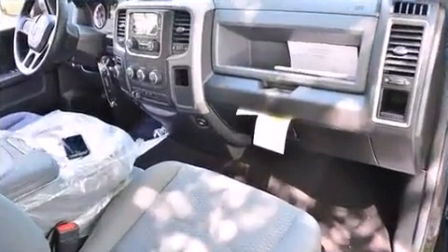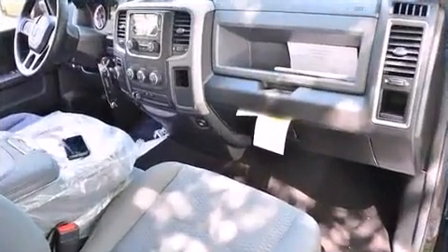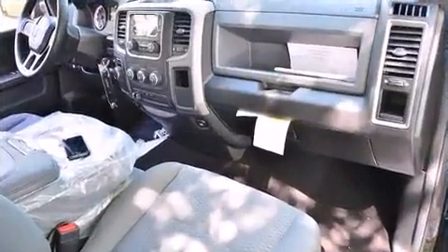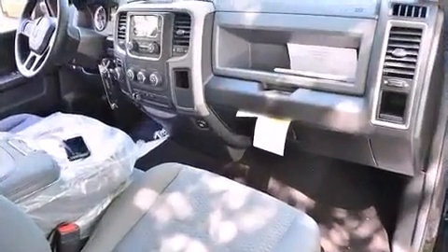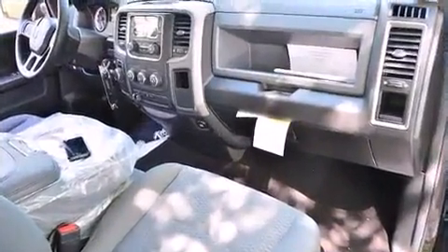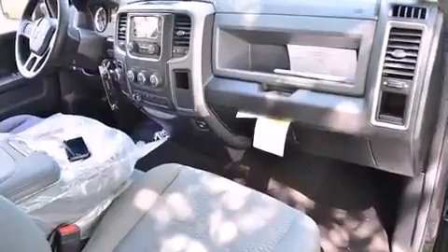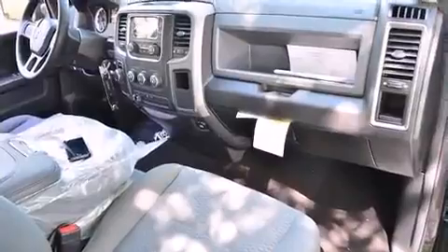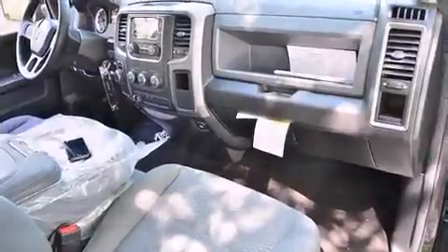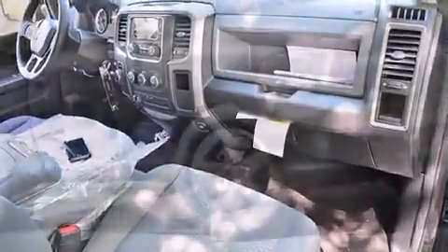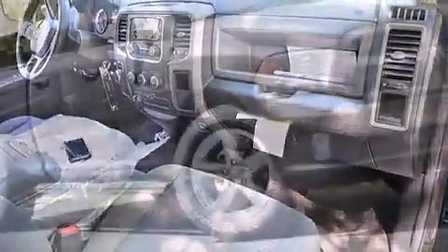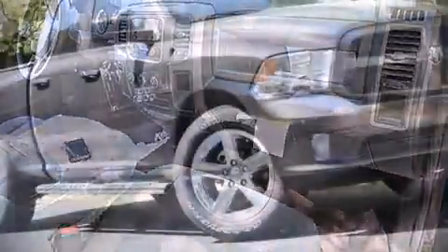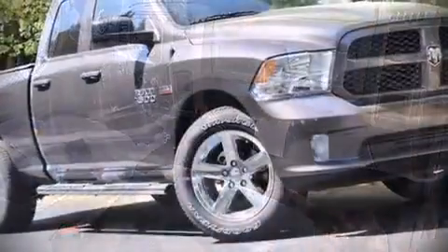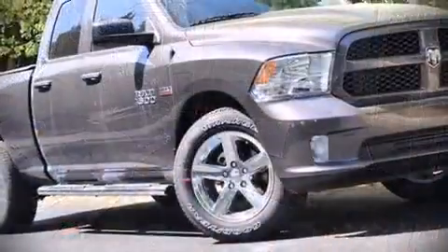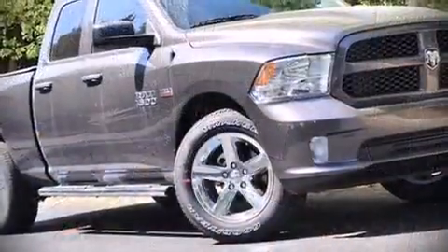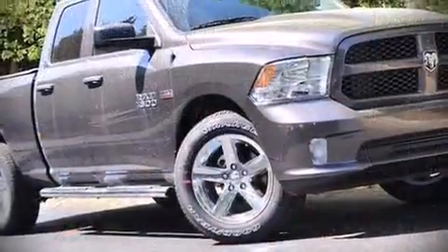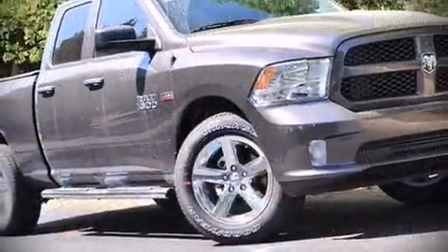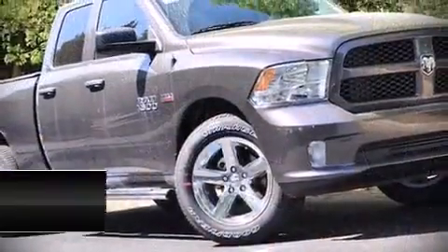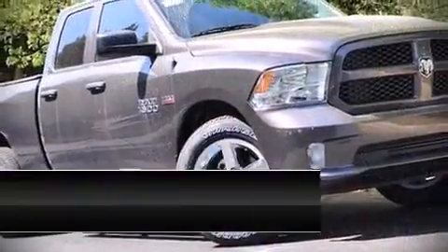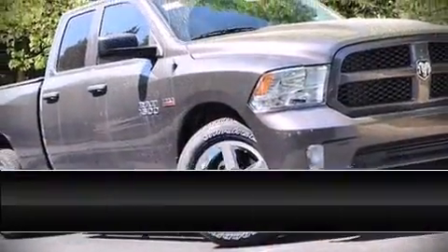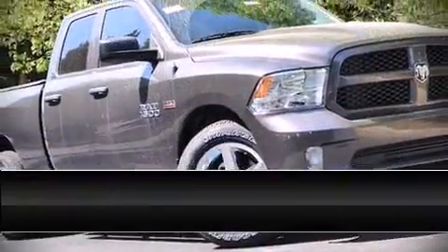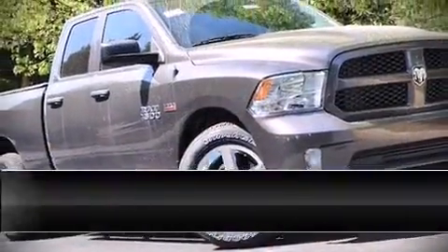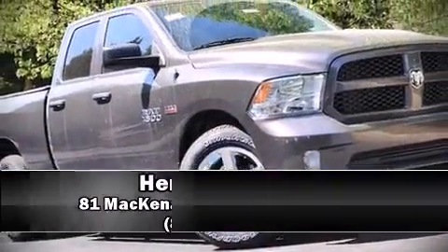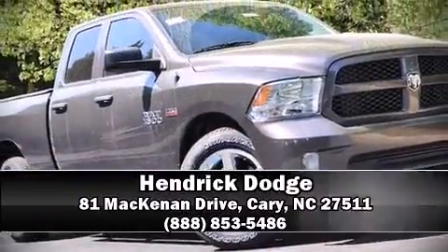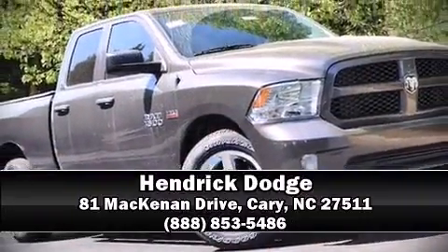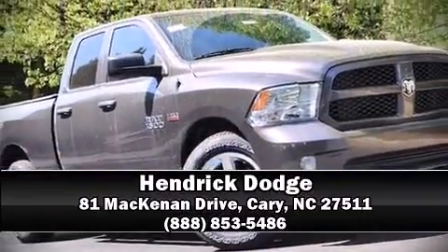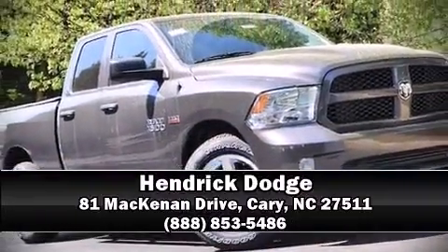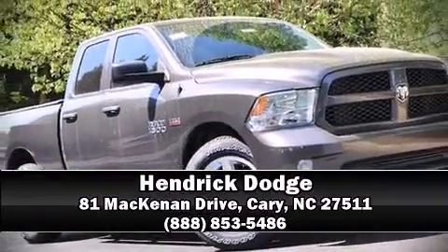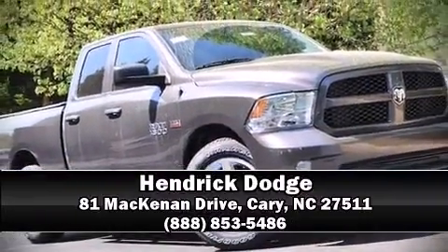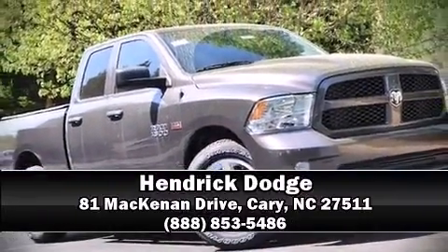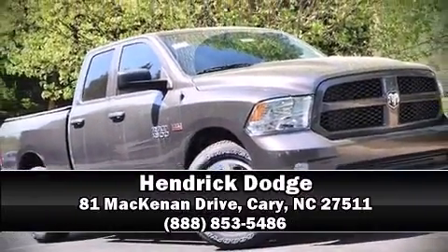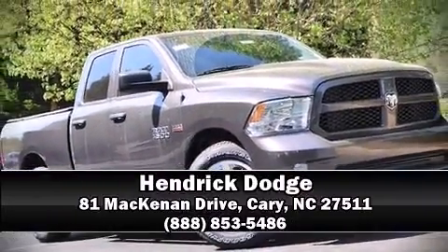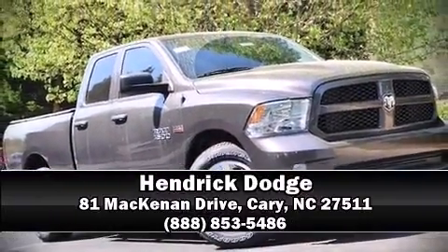Dynamic stability control supplements the drivetrain. Please don't hesitate to give us a call.